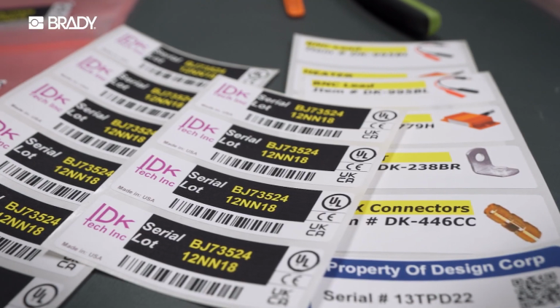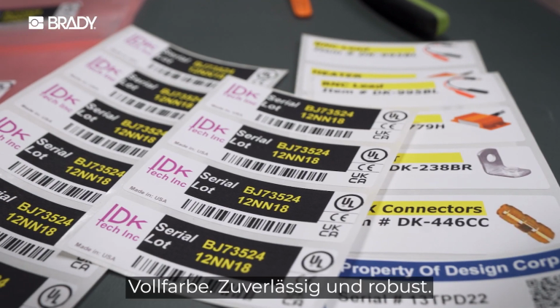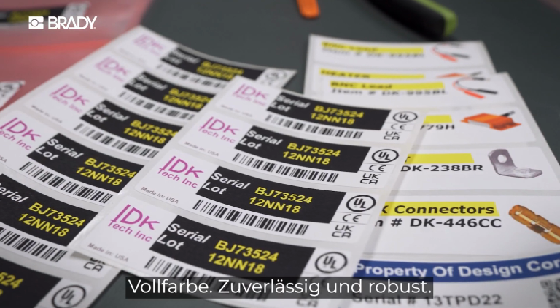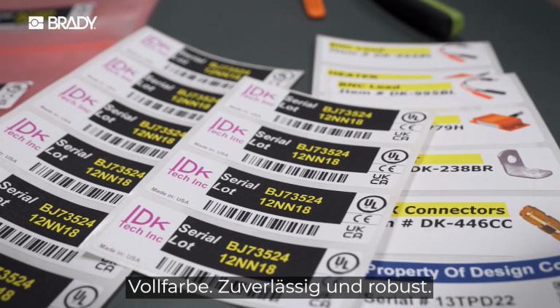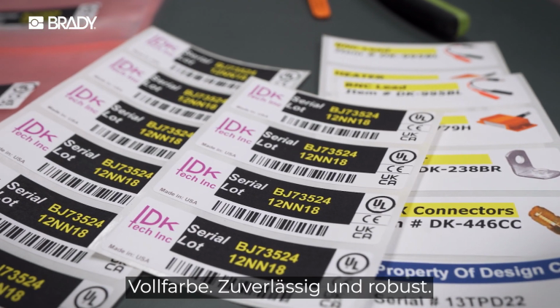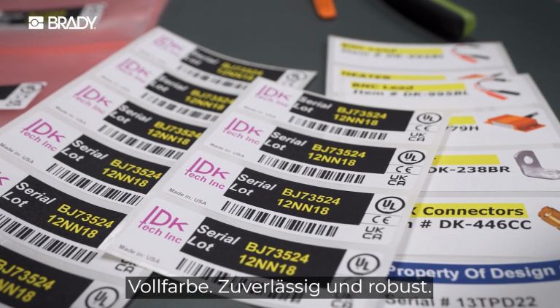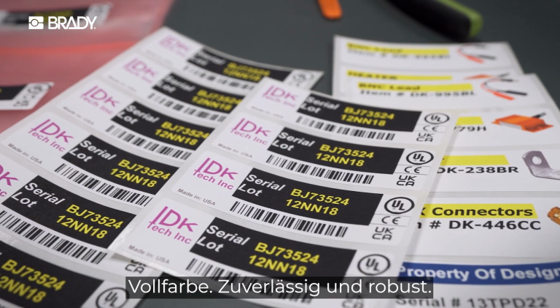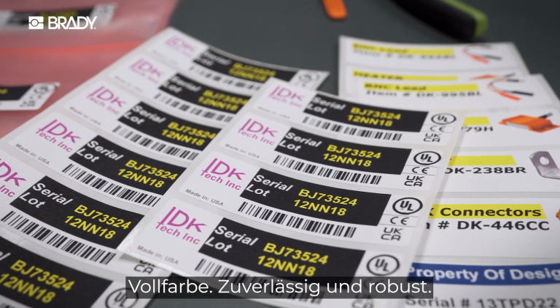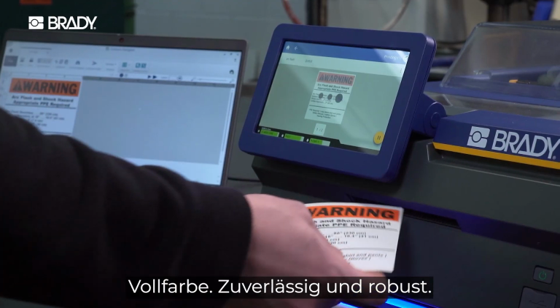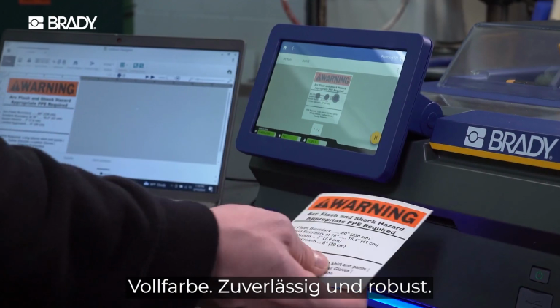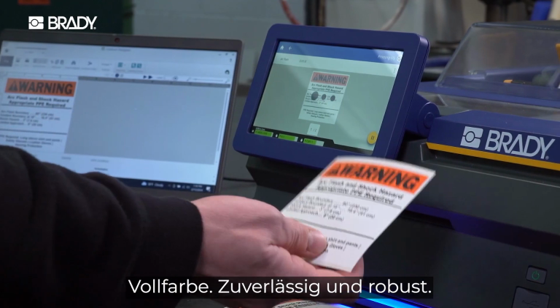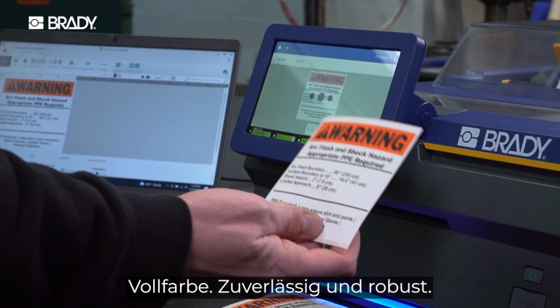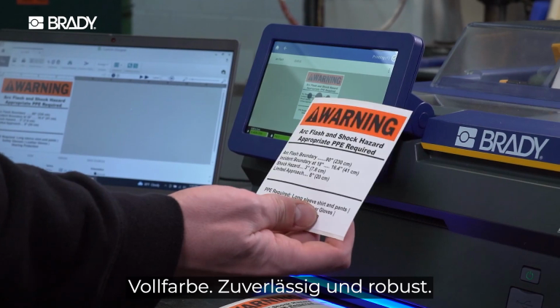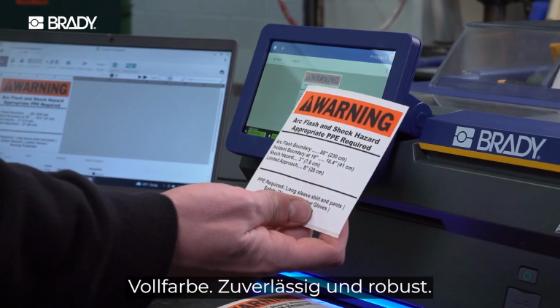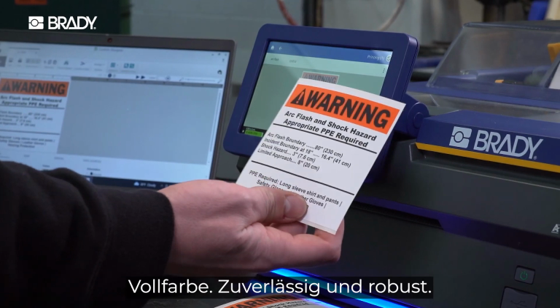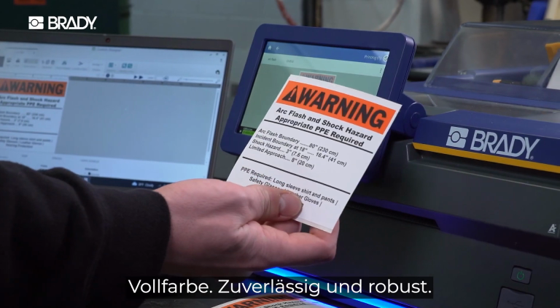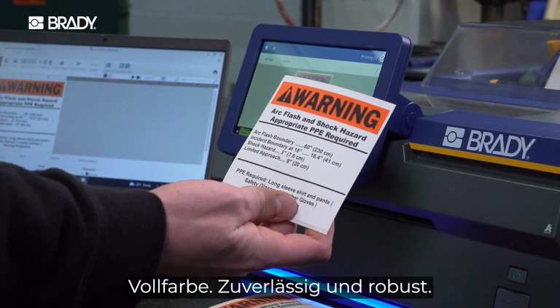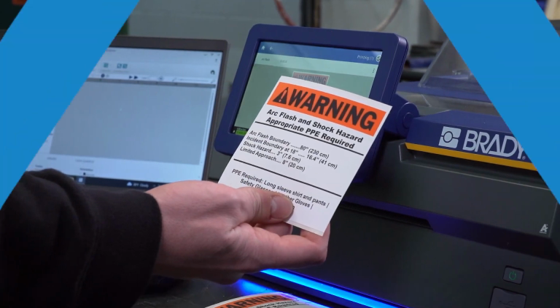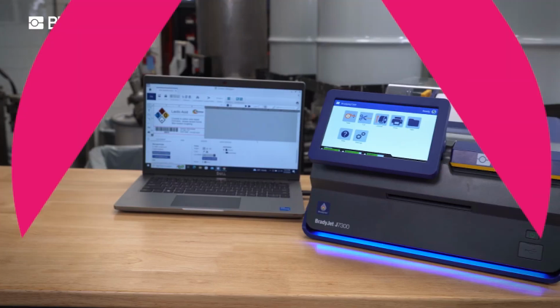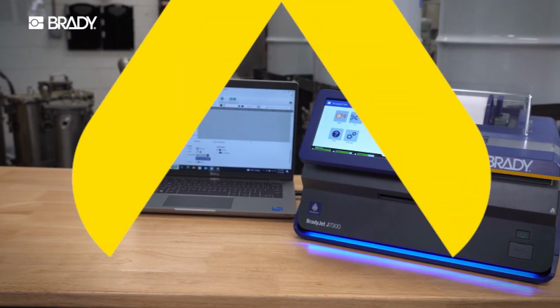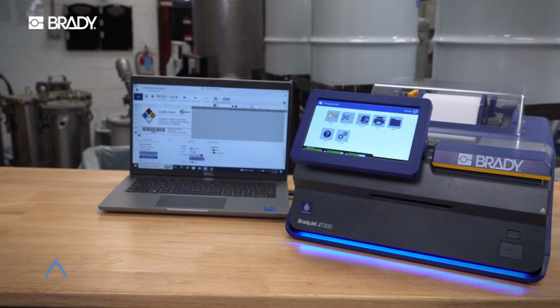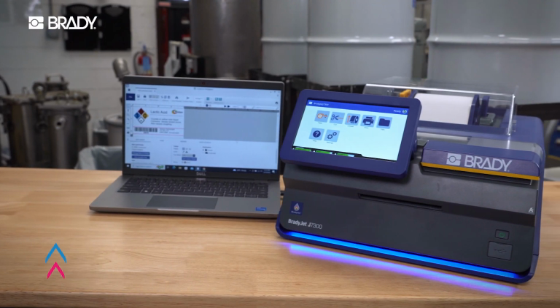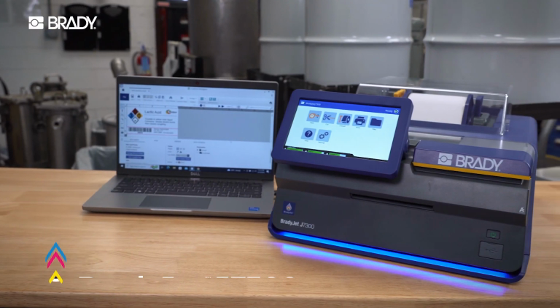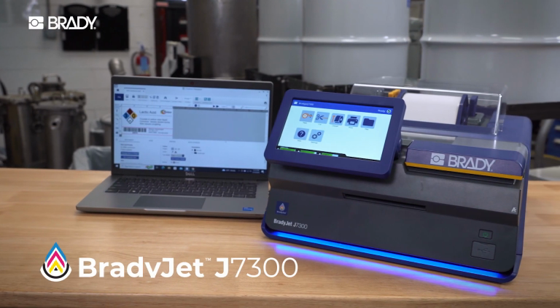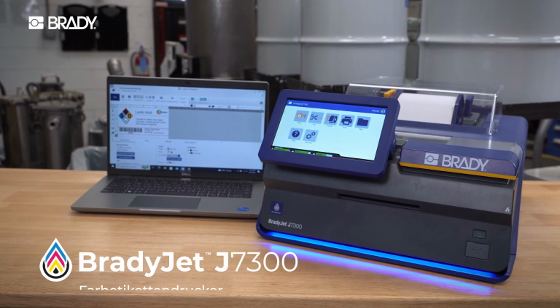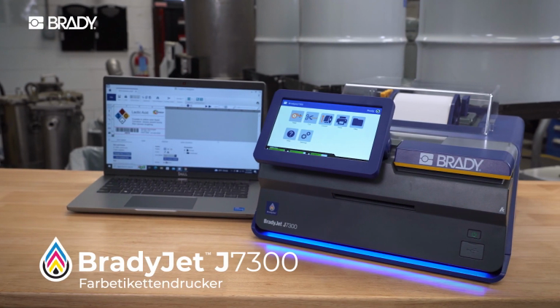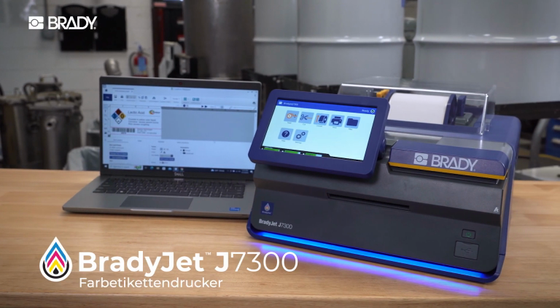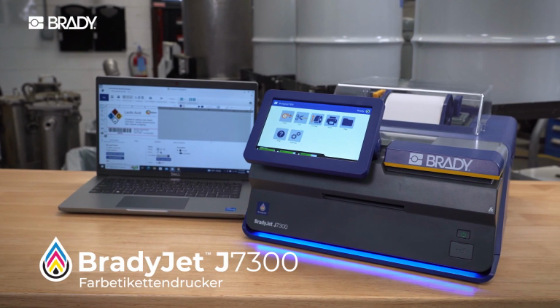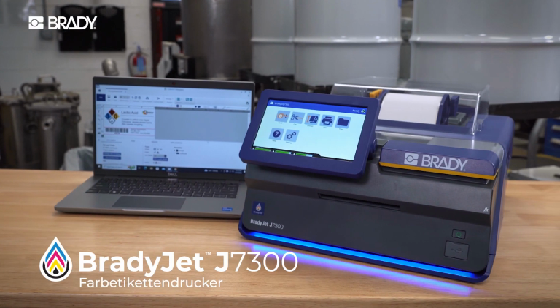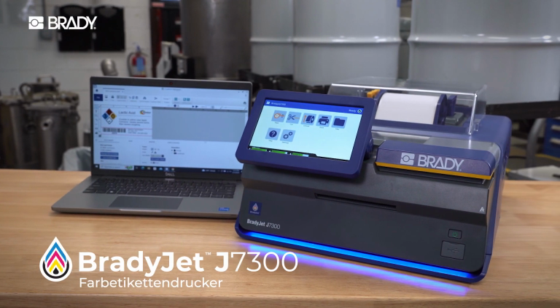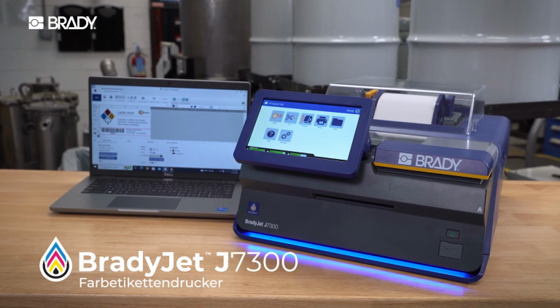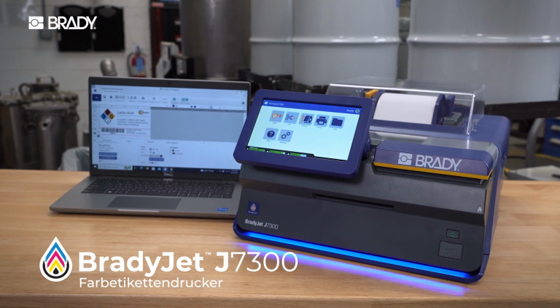Full color, complete durability. The BradyJet J7300.